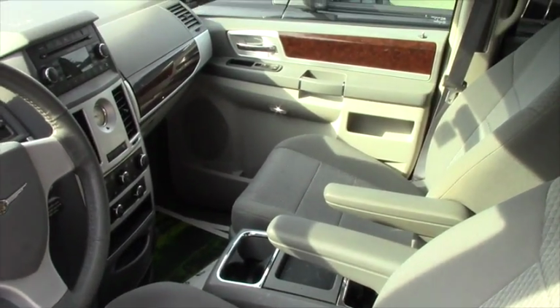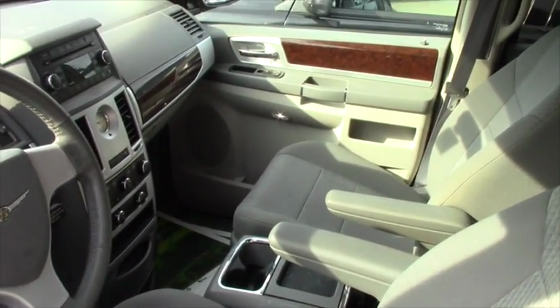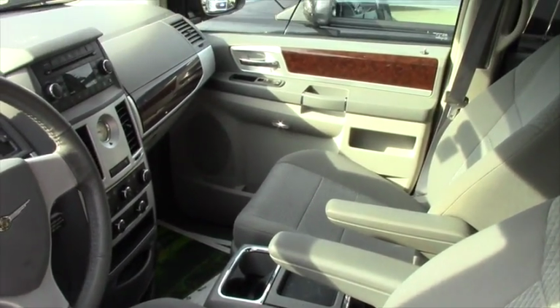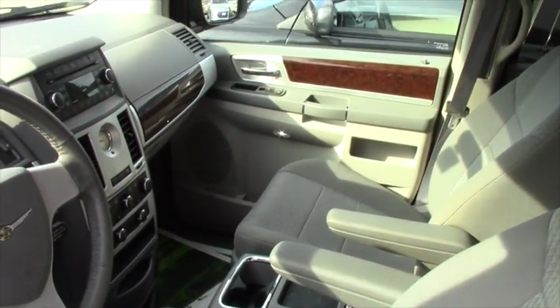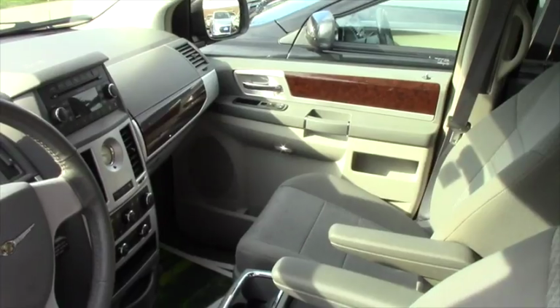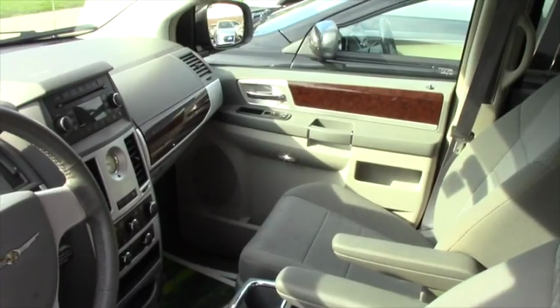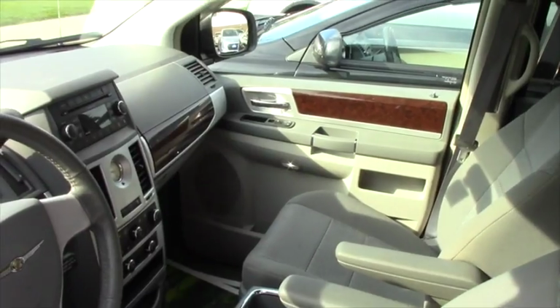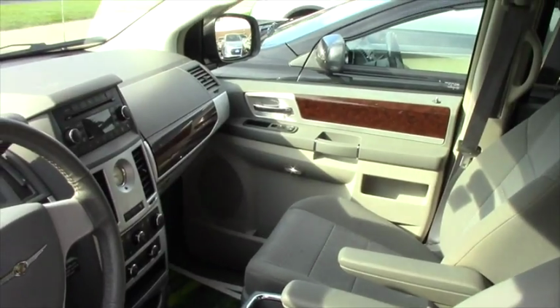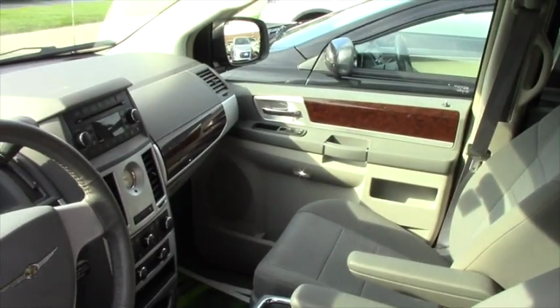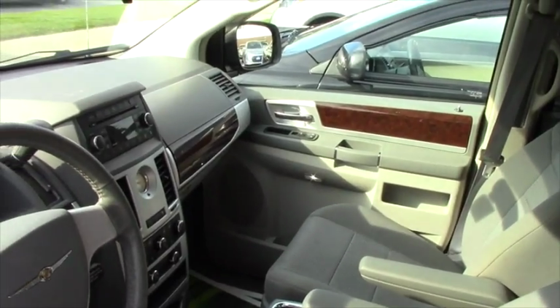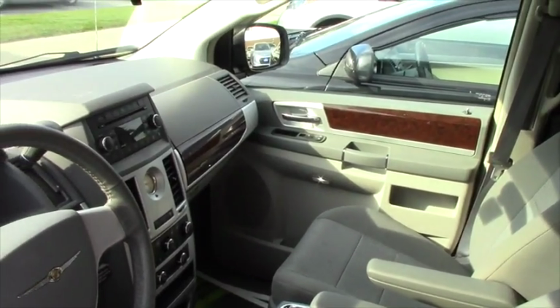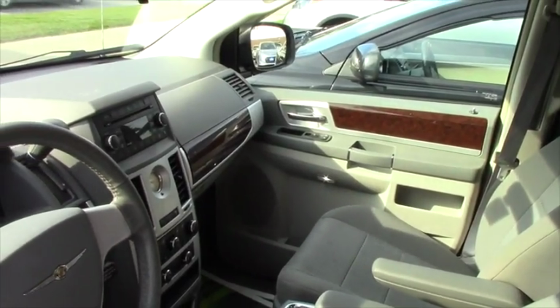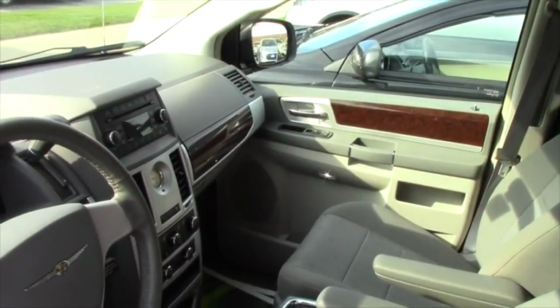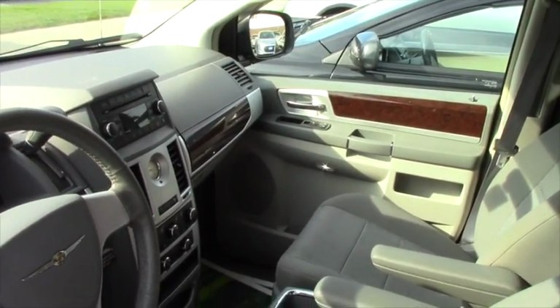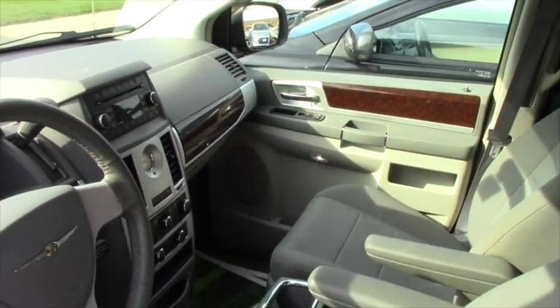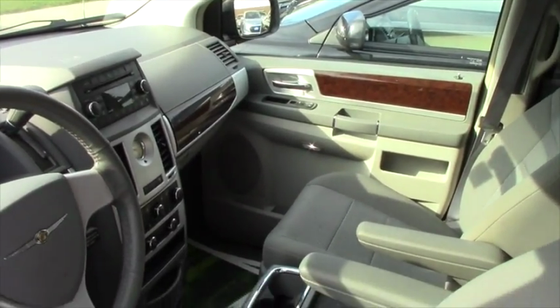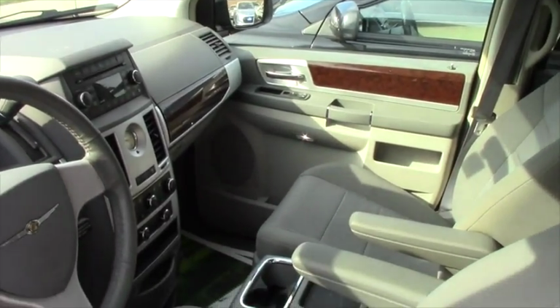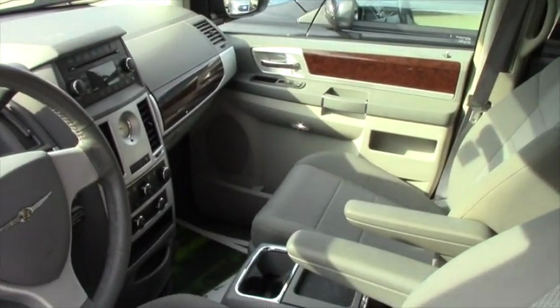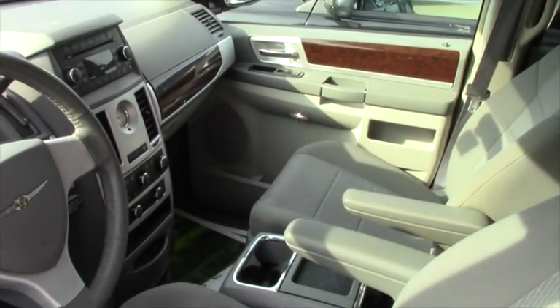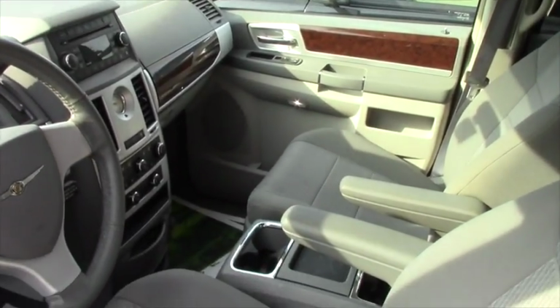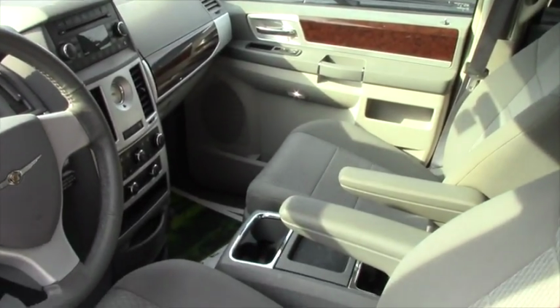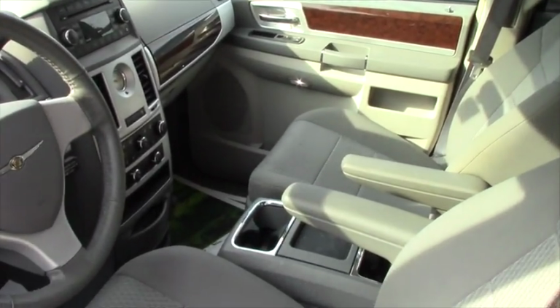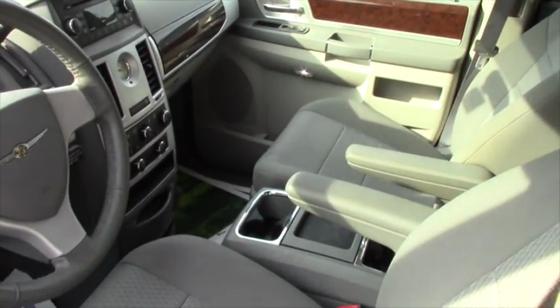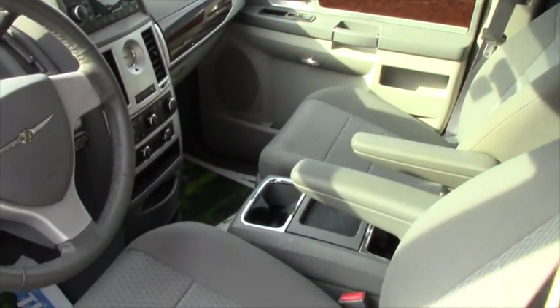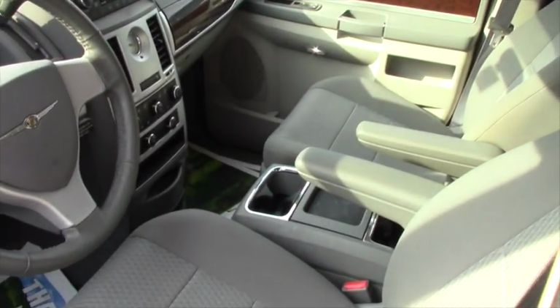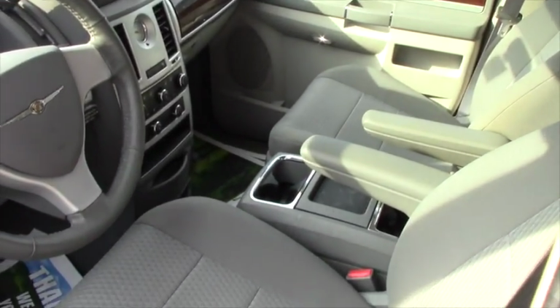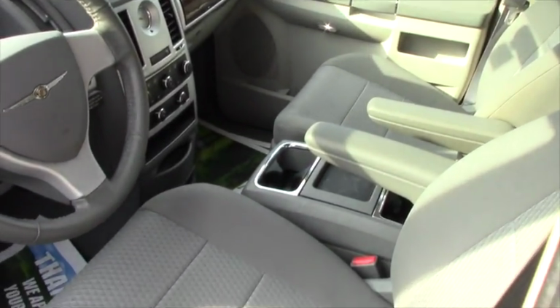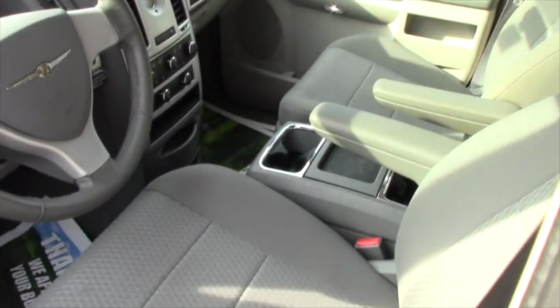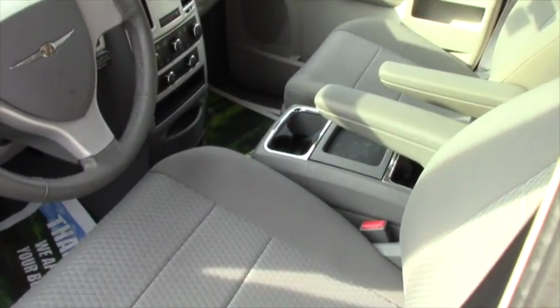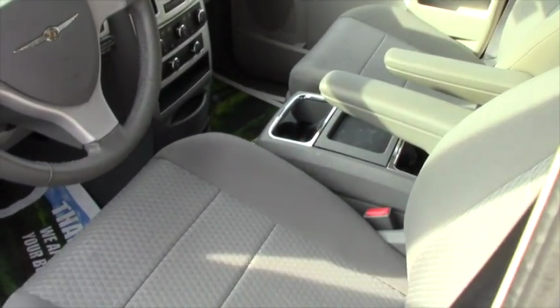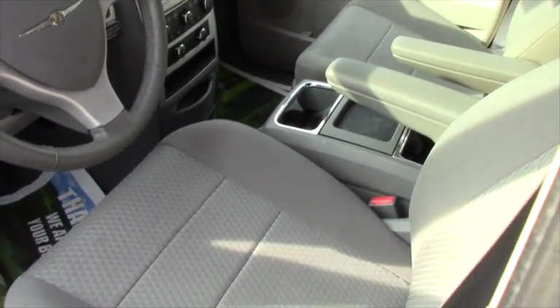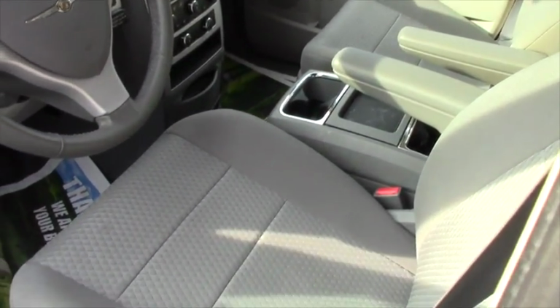It's a 3.8 liter V6 with a six-speed transmission. Plenty of power to get you up and going.